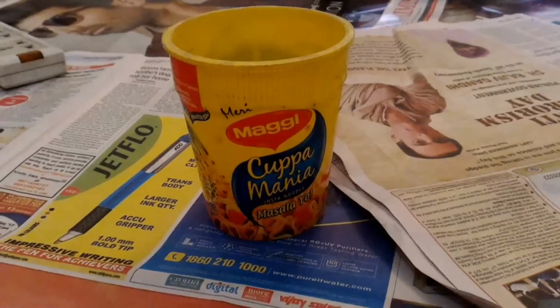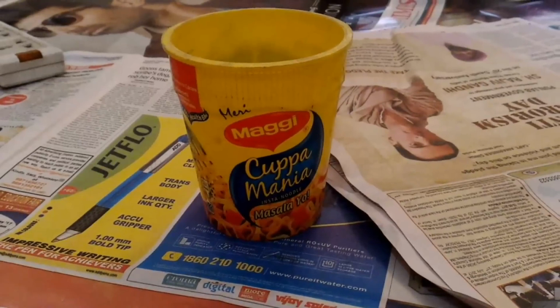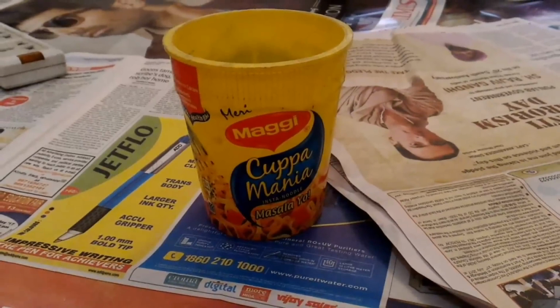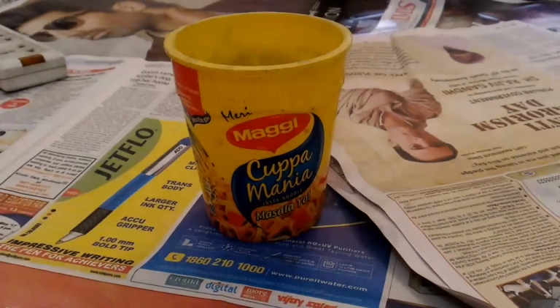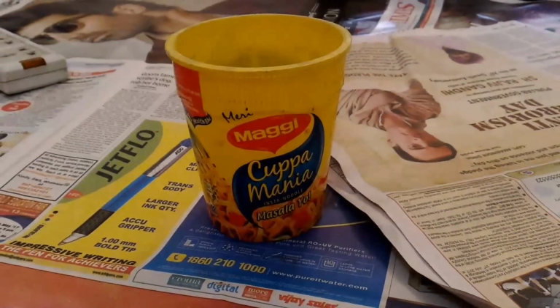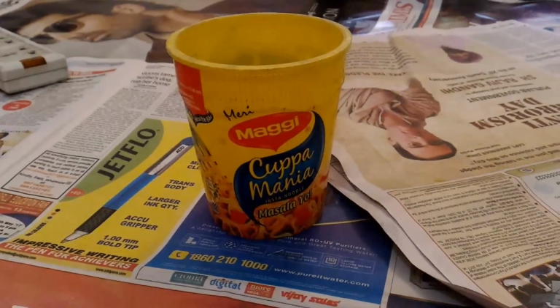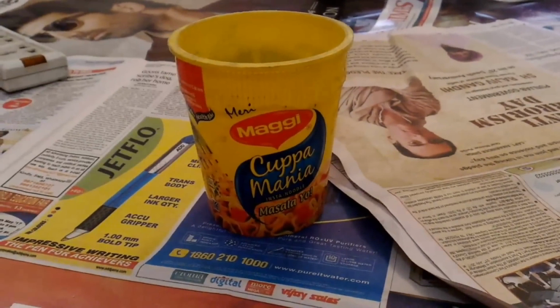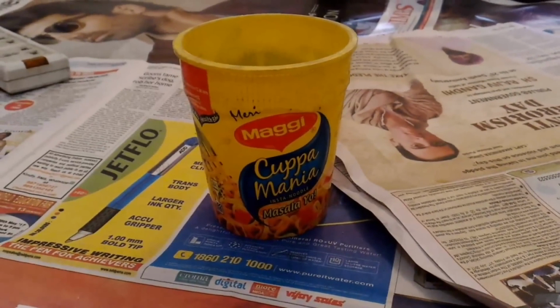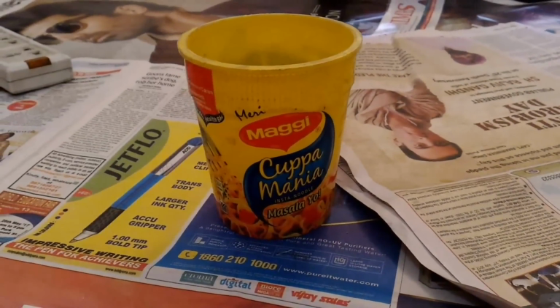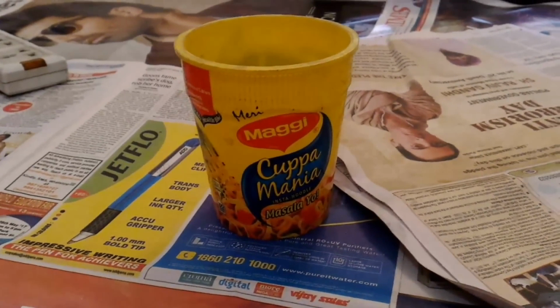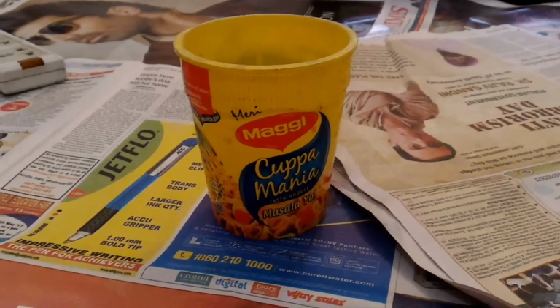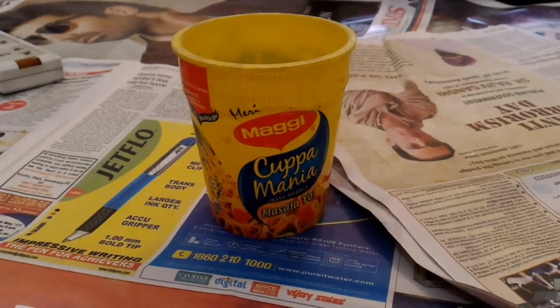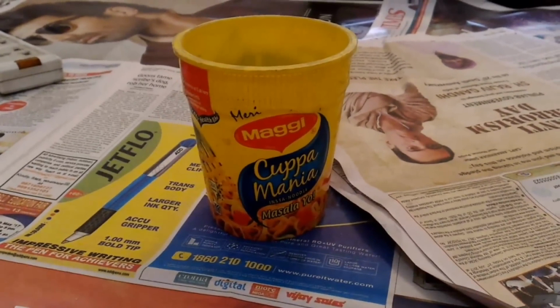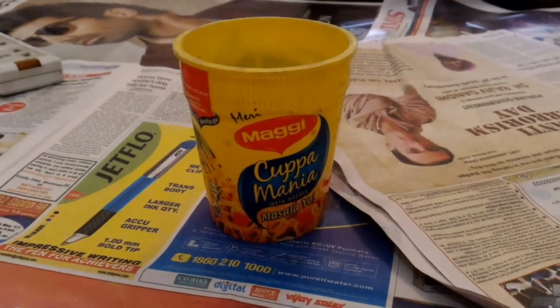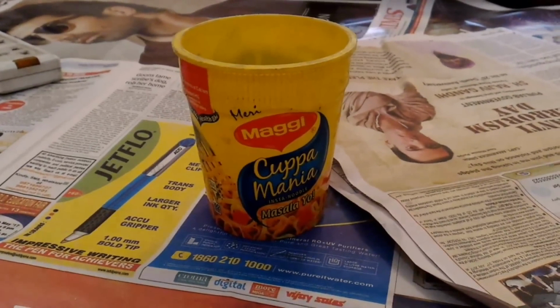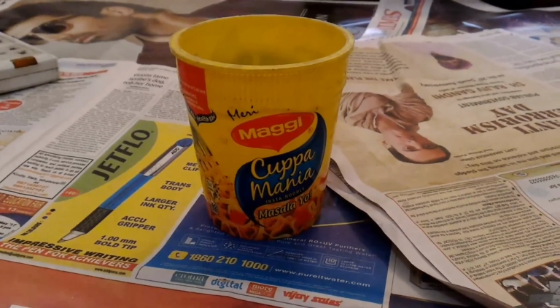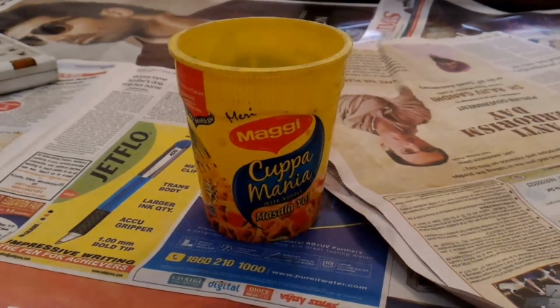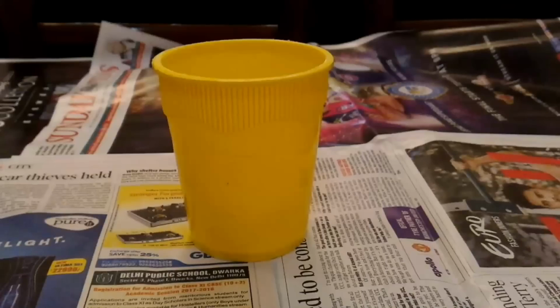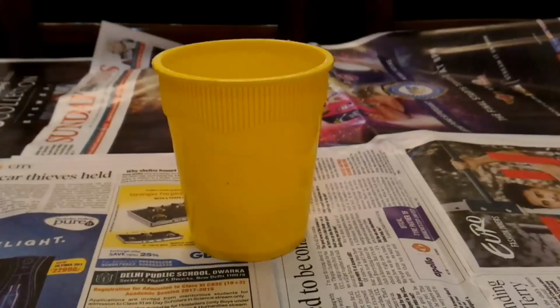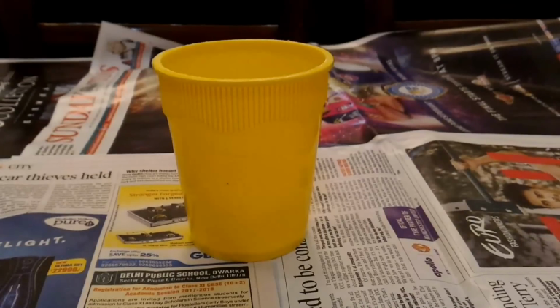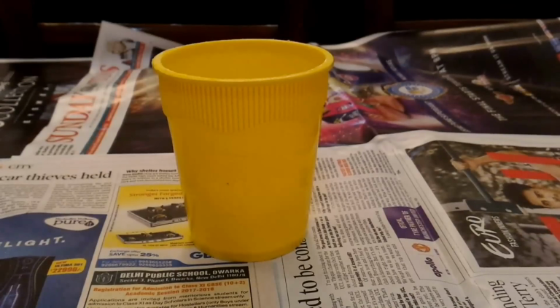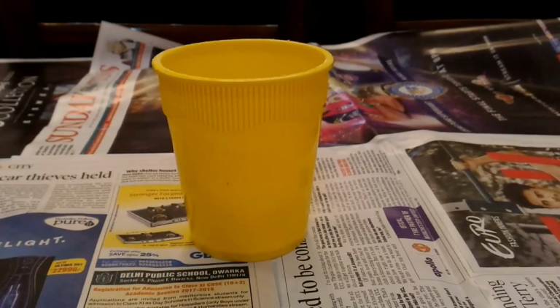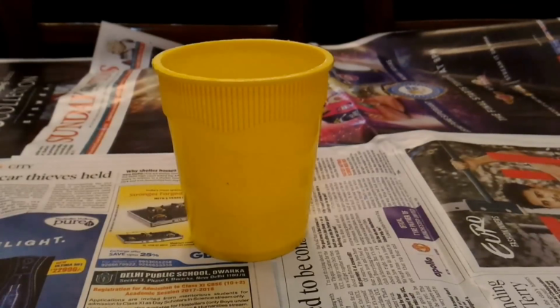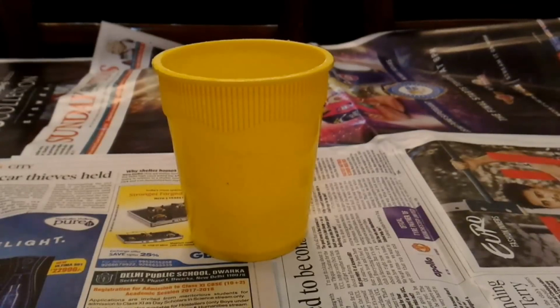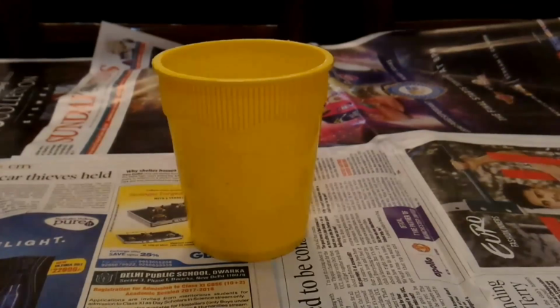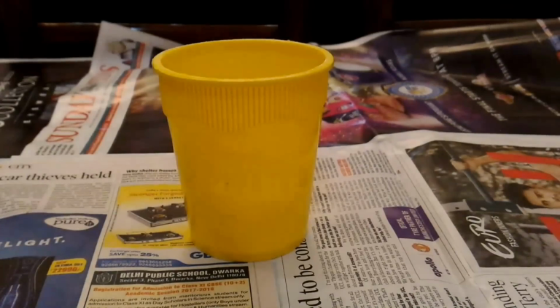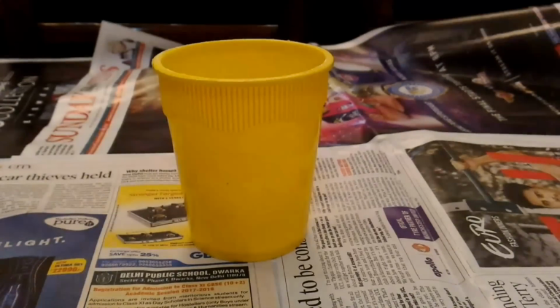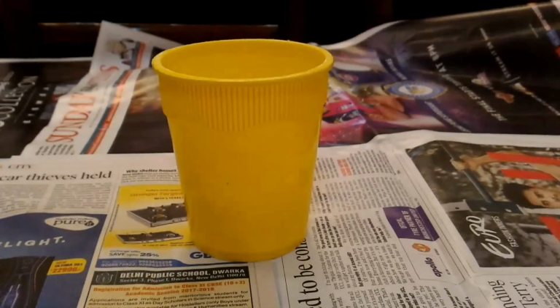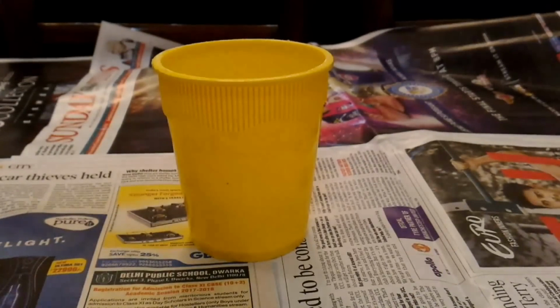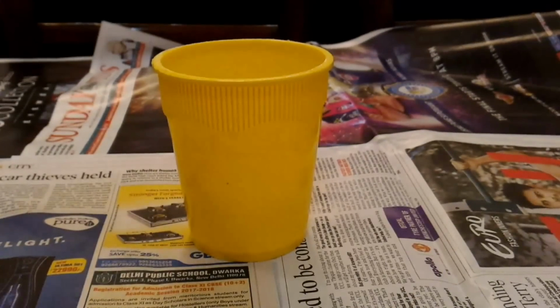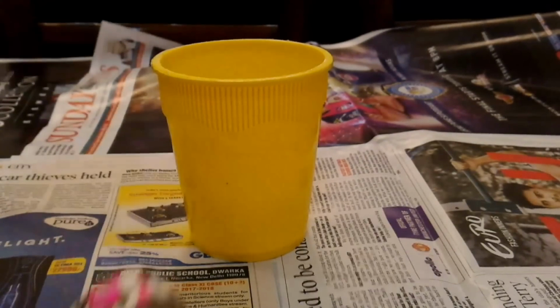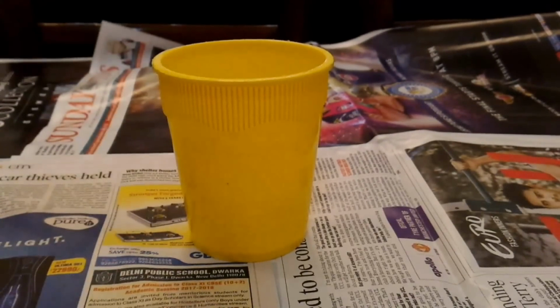First, you need an old cup noodle container like this. Remove its outer covering so that it looks like this.